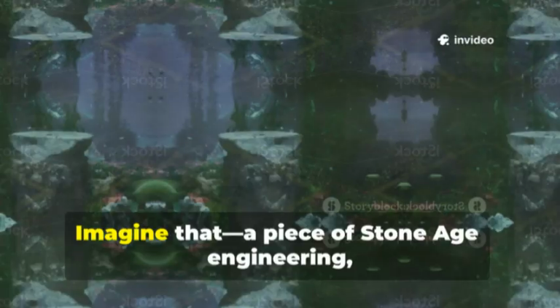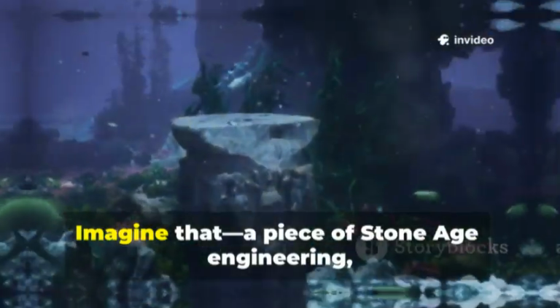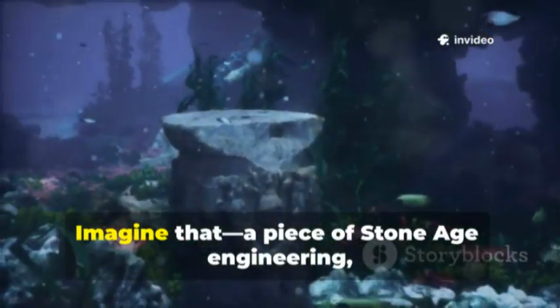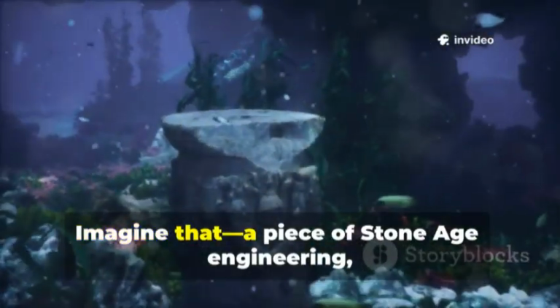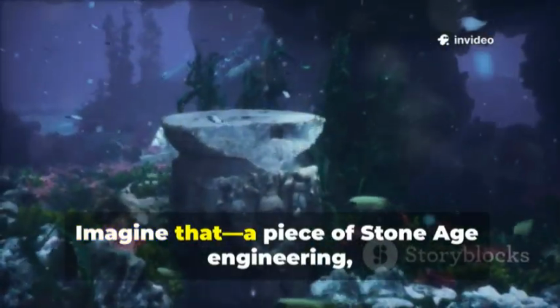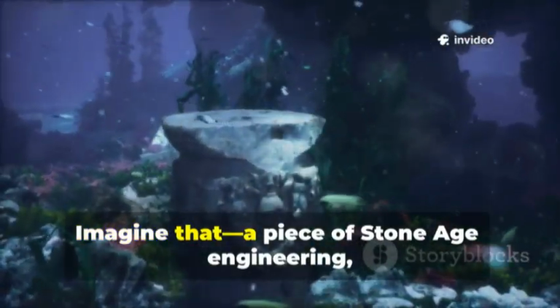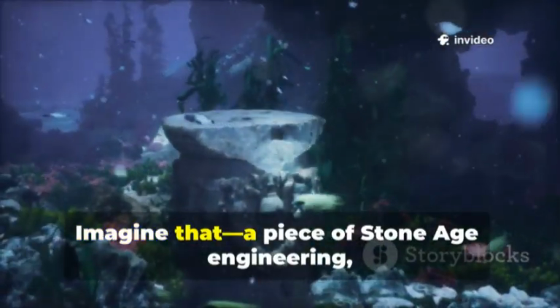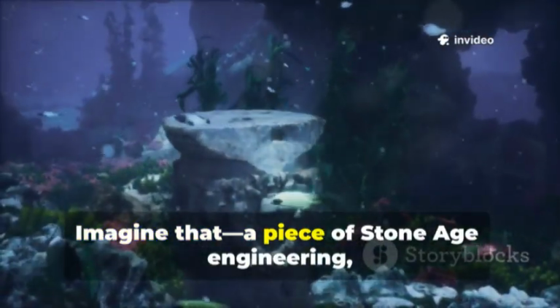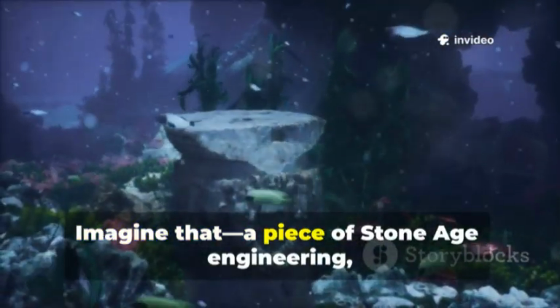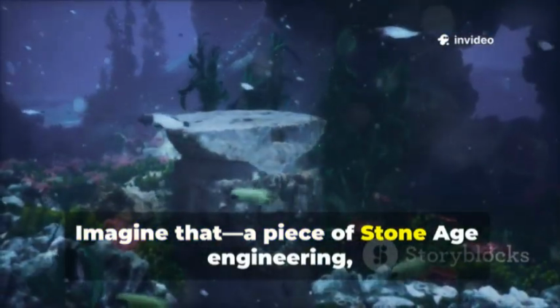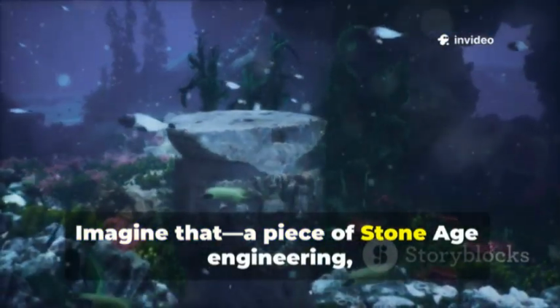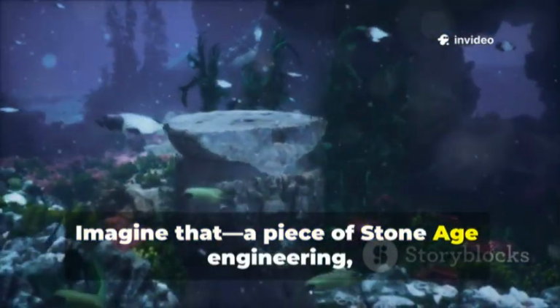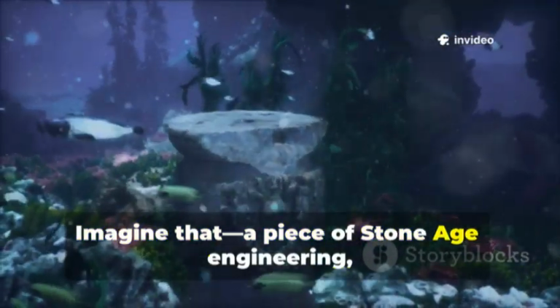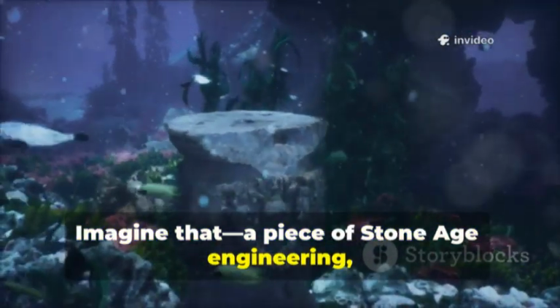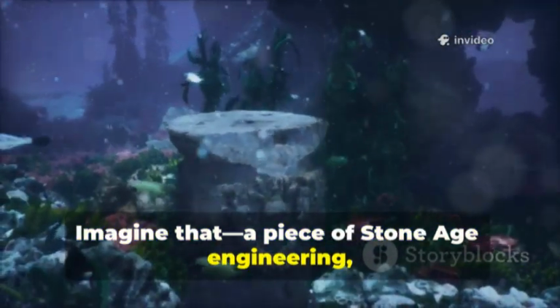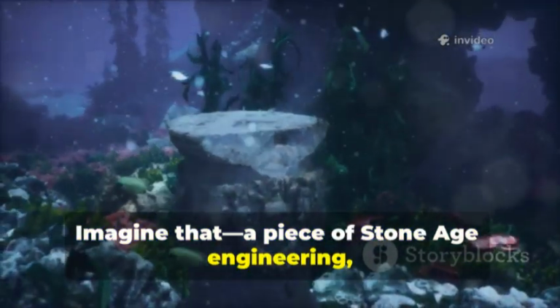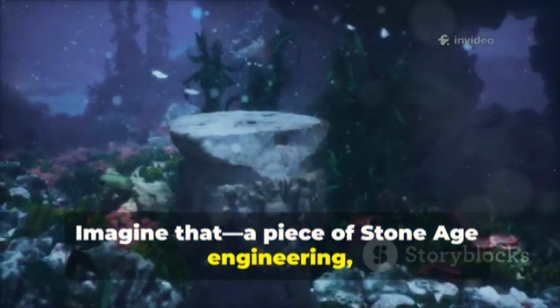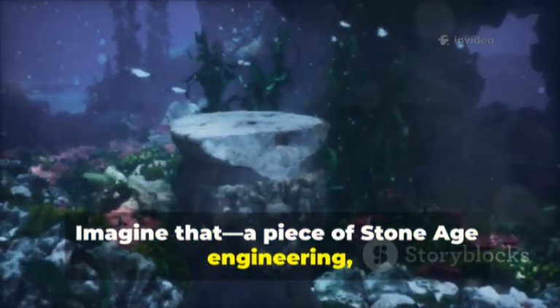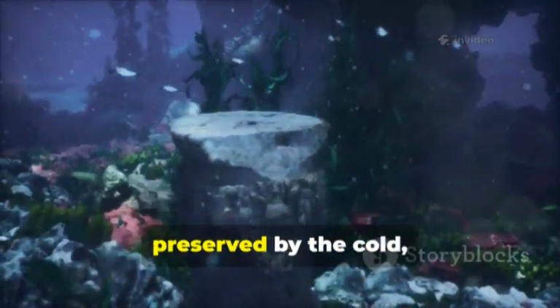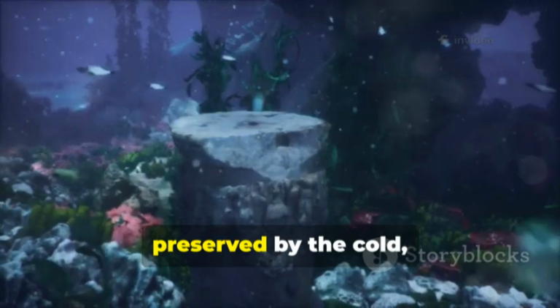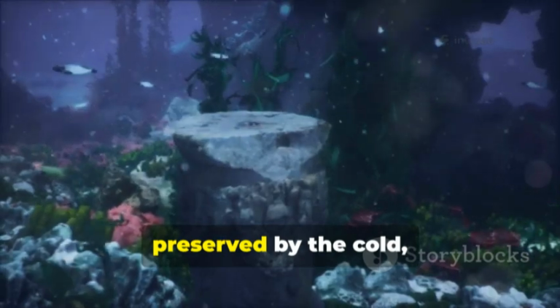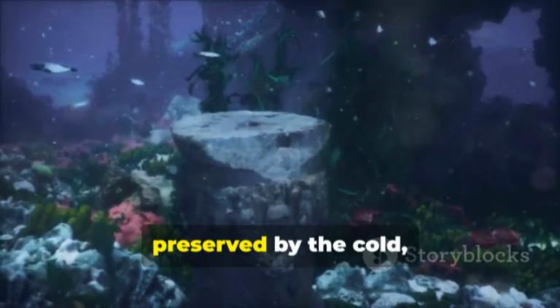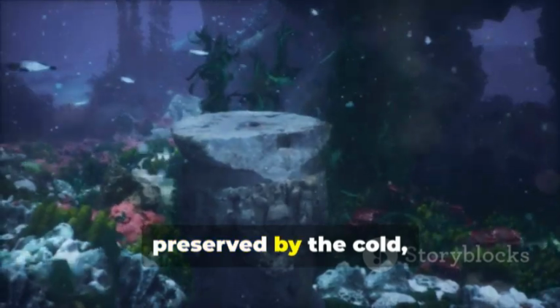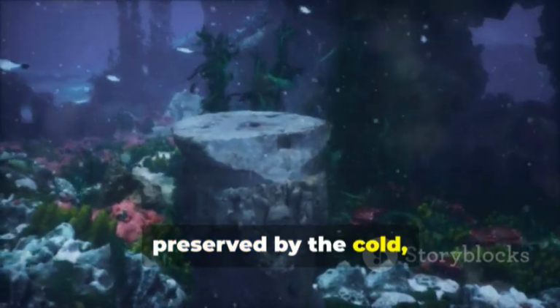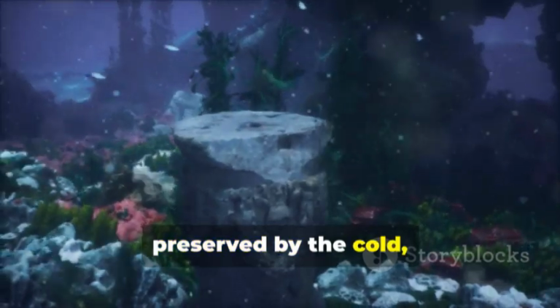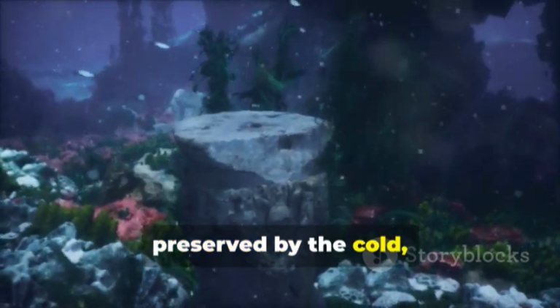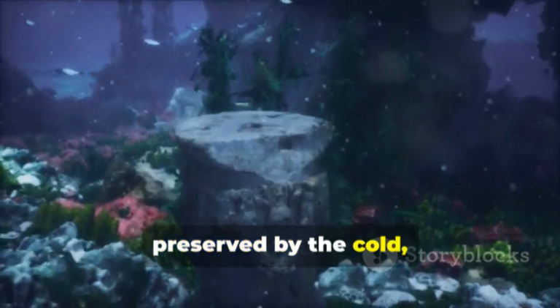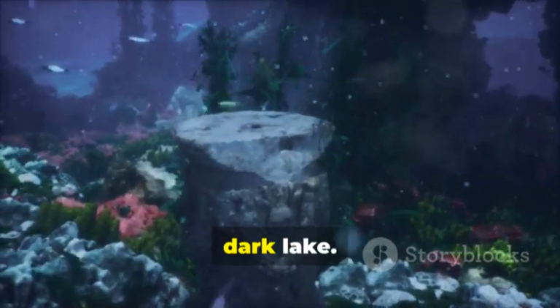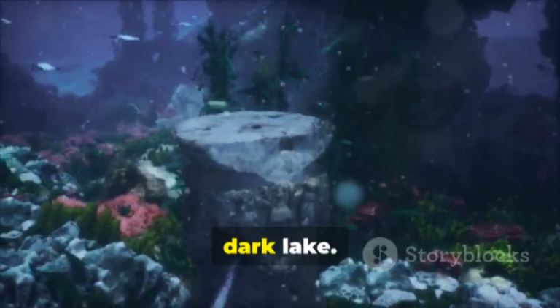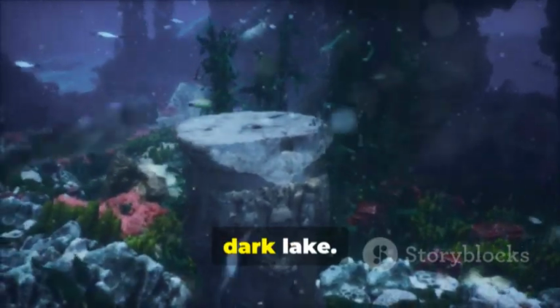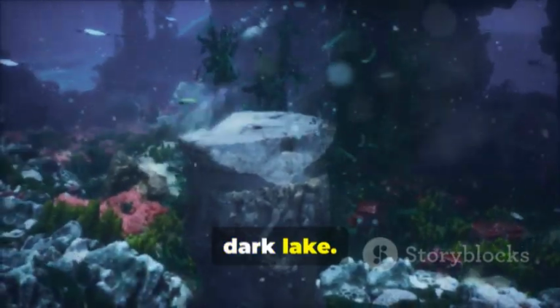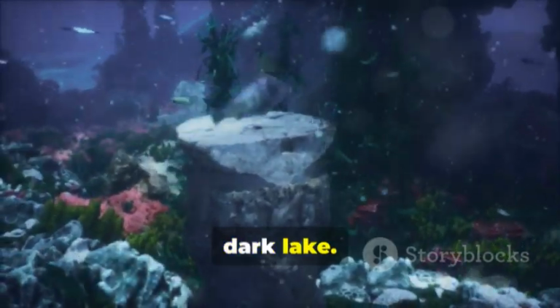Imagine that — a piece of Stone Age engineering, preserved by the cold, dark lake.